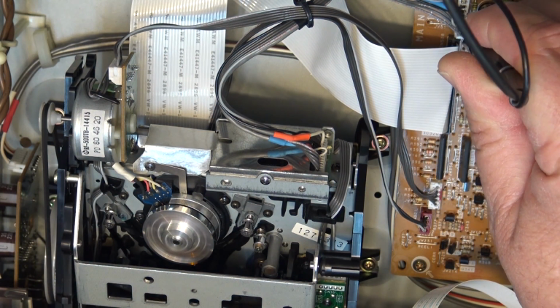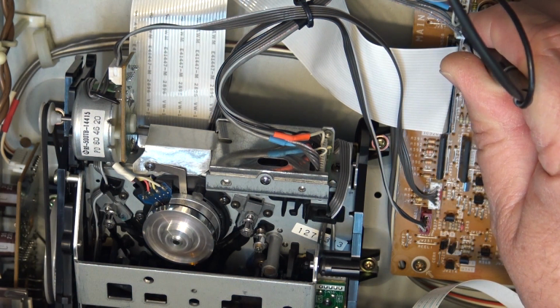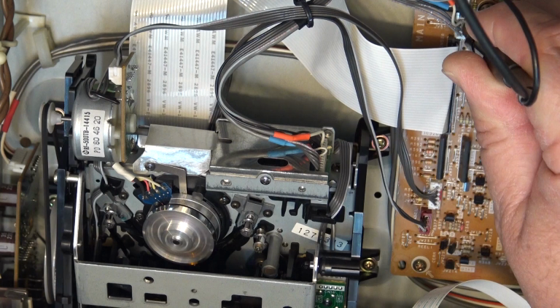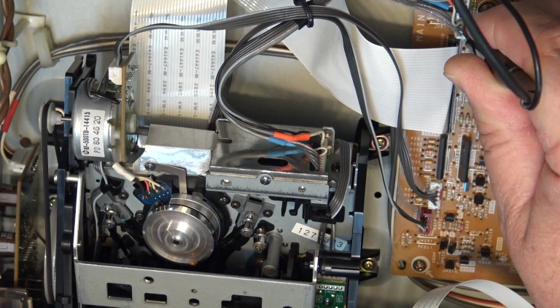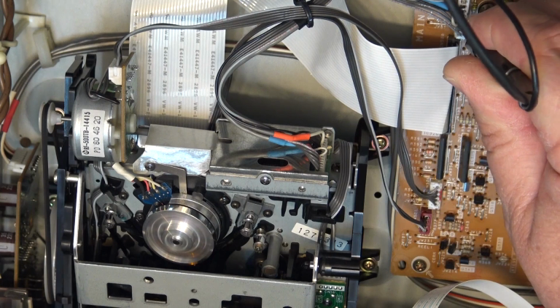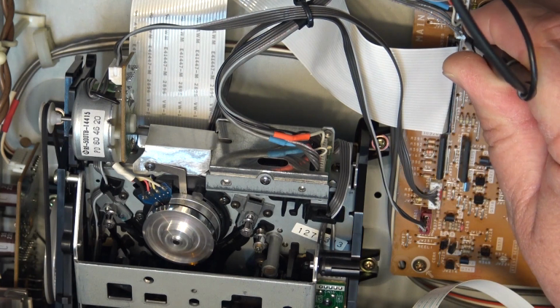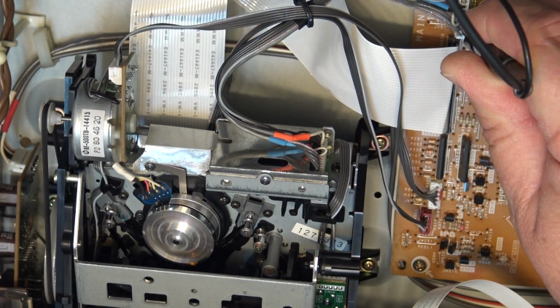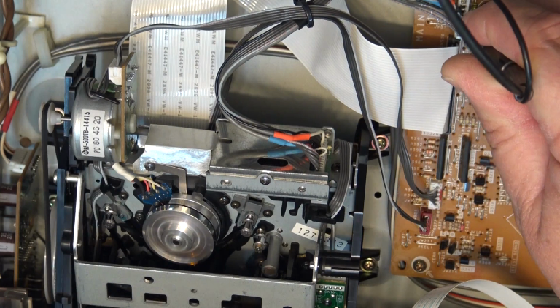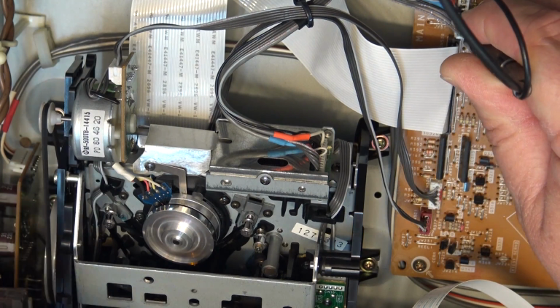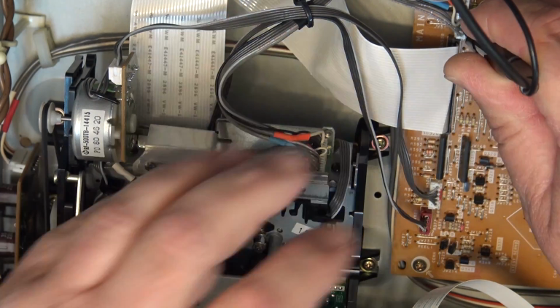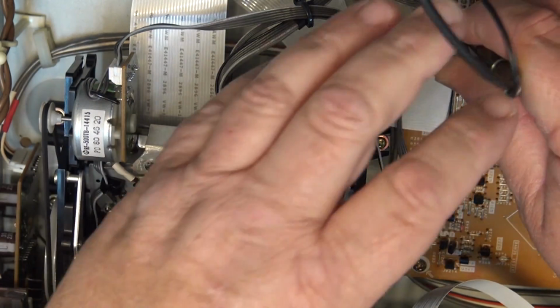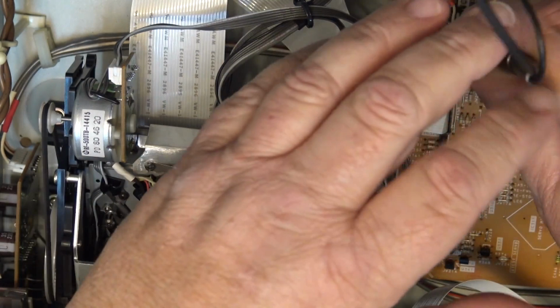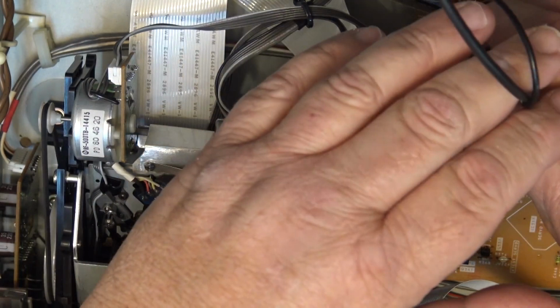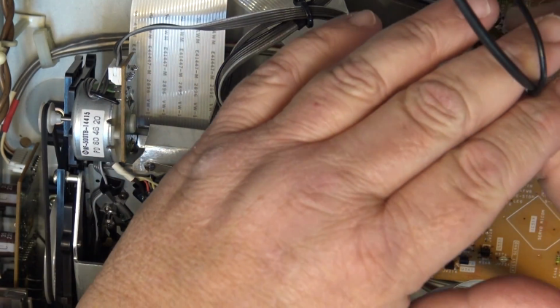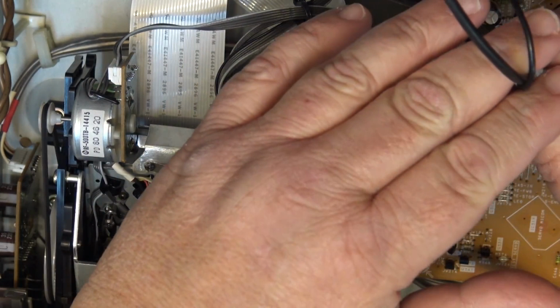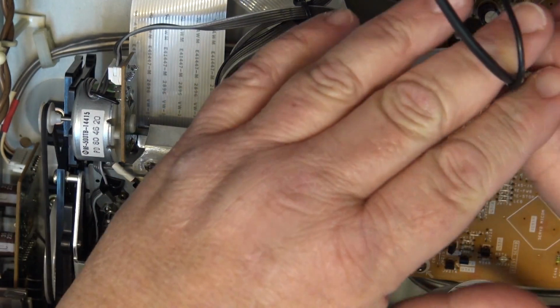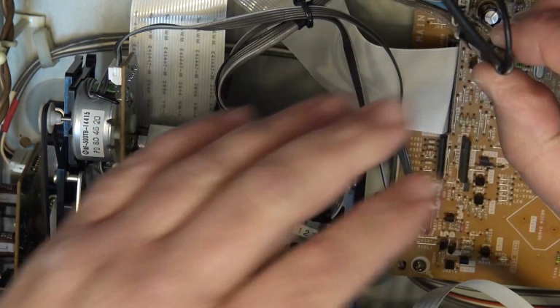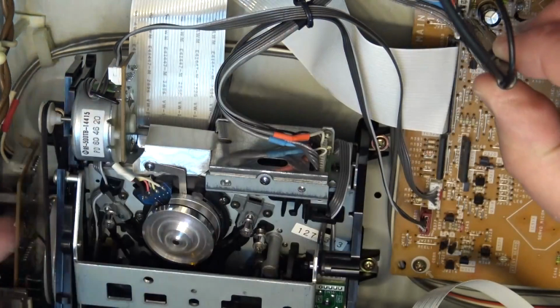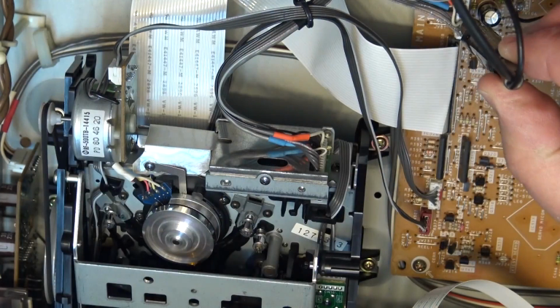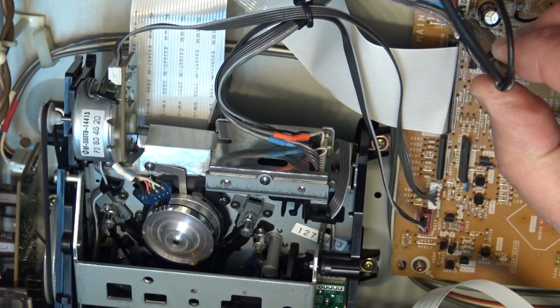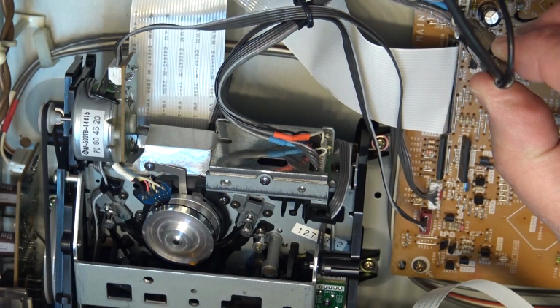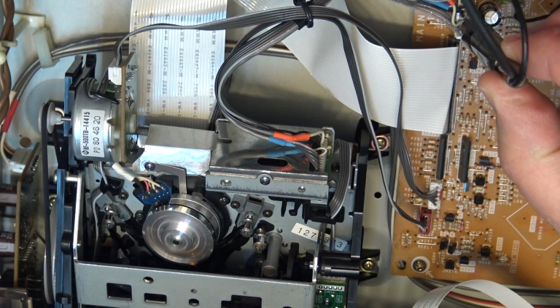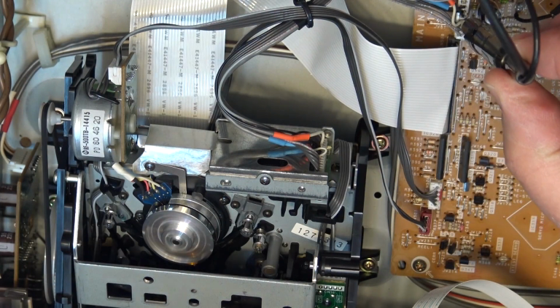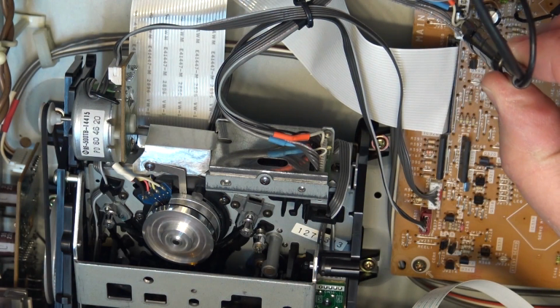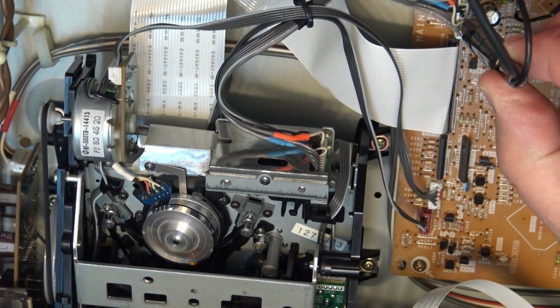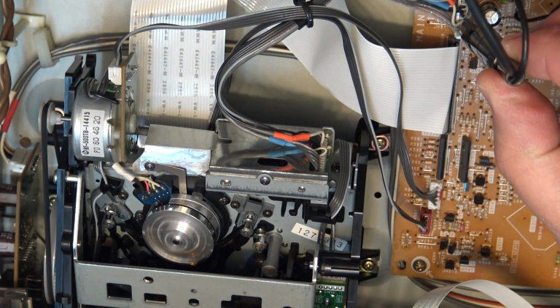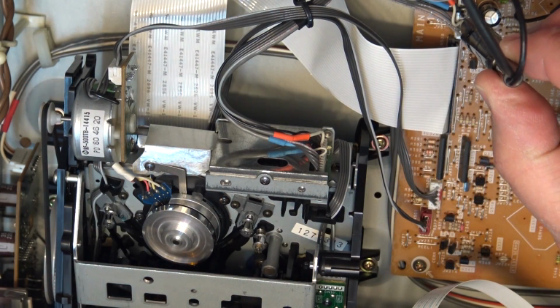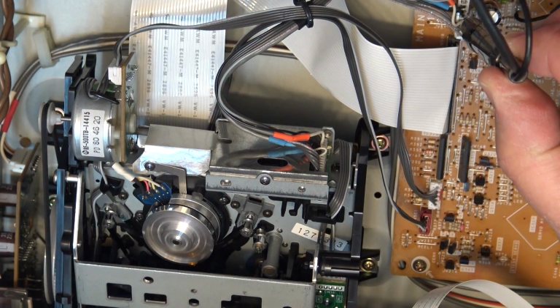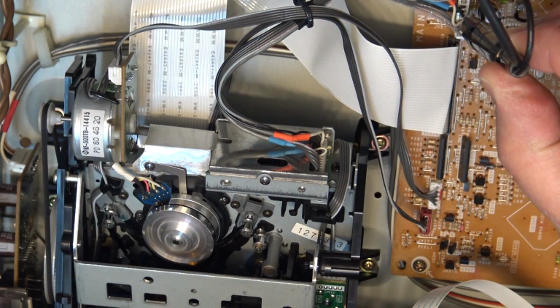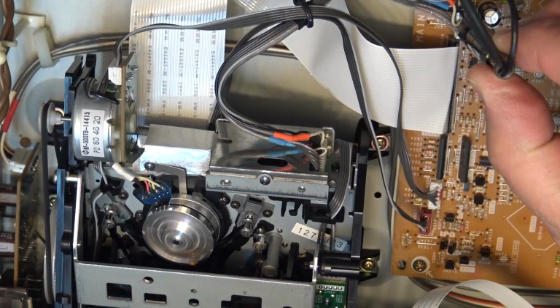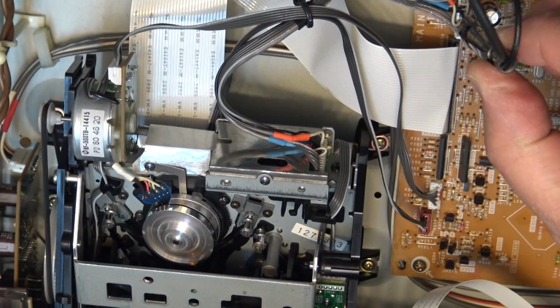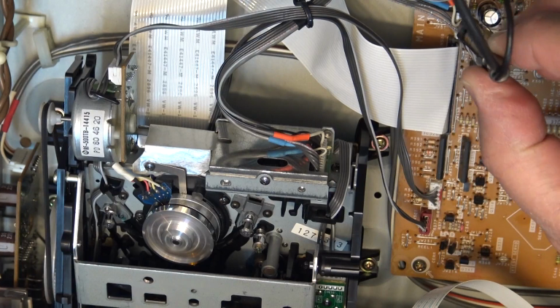I don't hear any distortion on this one, so this machine might be right on or very, very close. We'll get the test point and look at the waveform. It's not bad — it's not perfect, but it's got a bit of a dip. I'll show you guys.